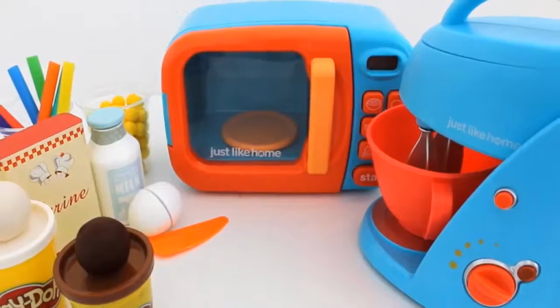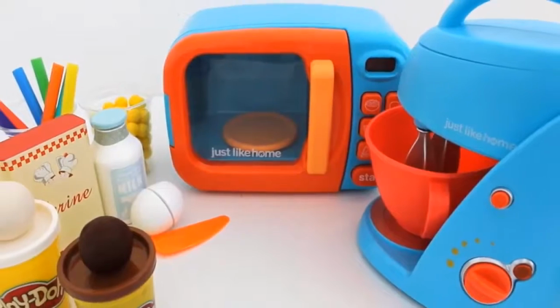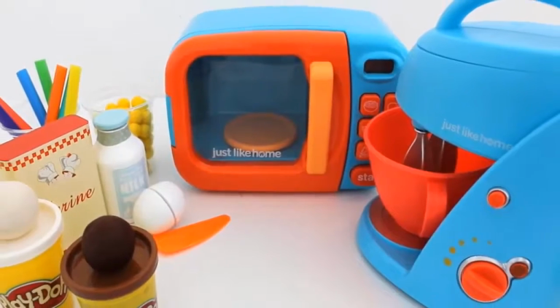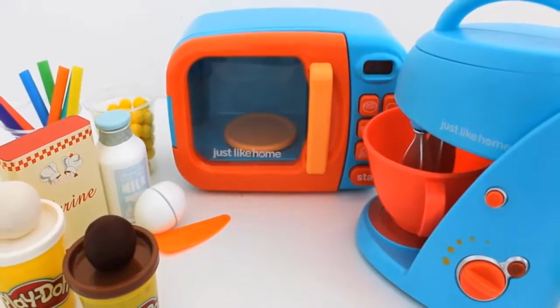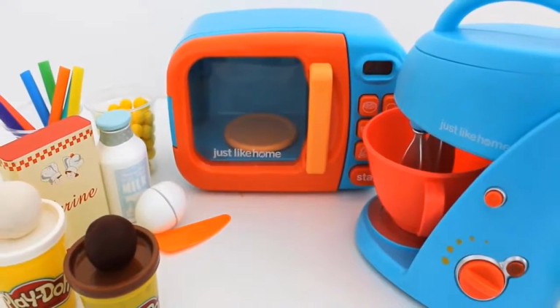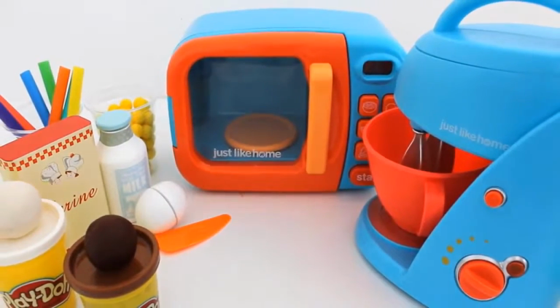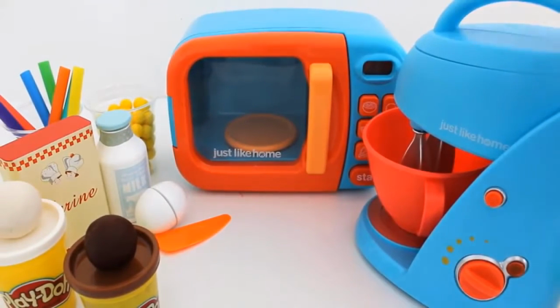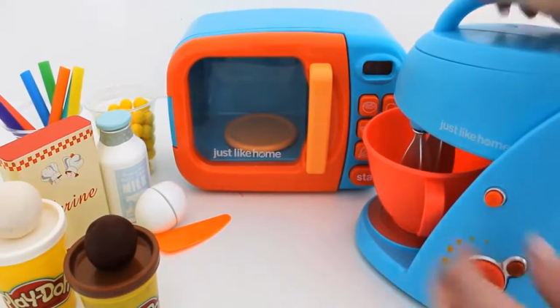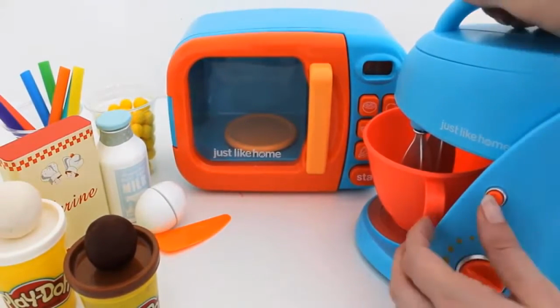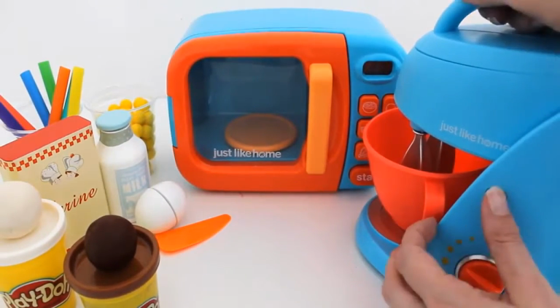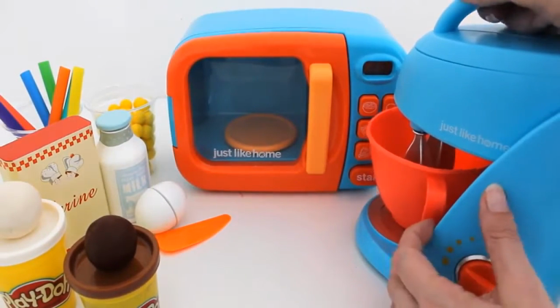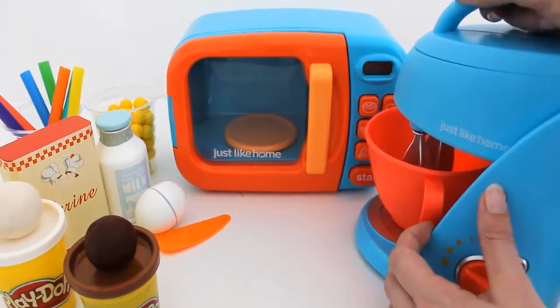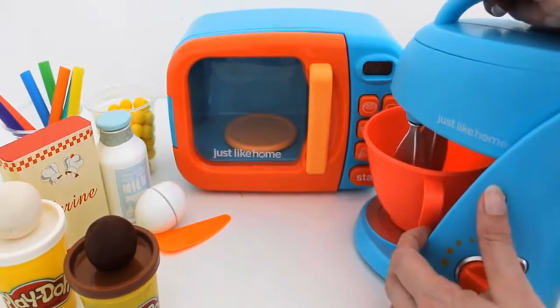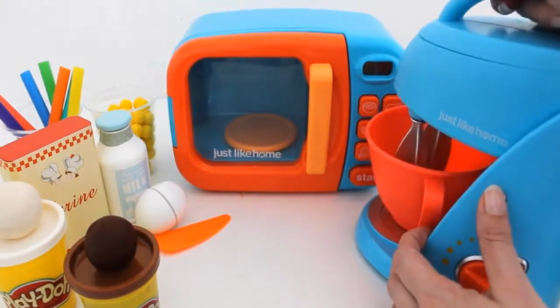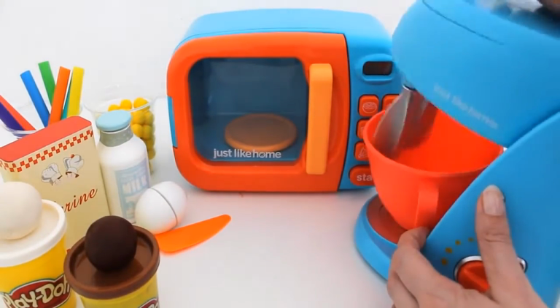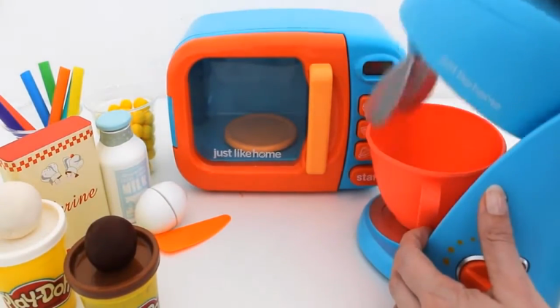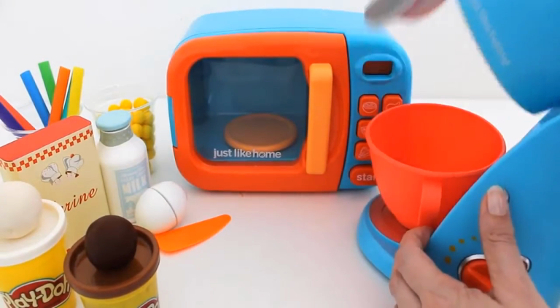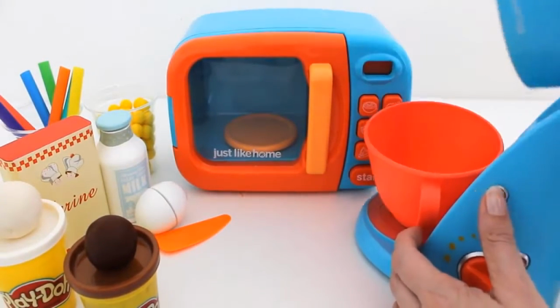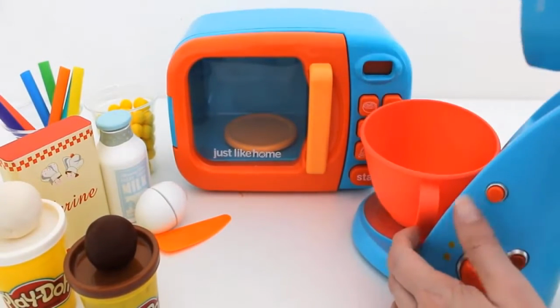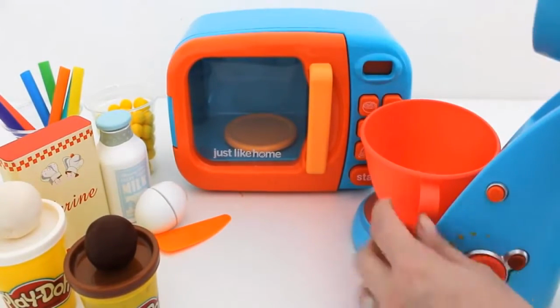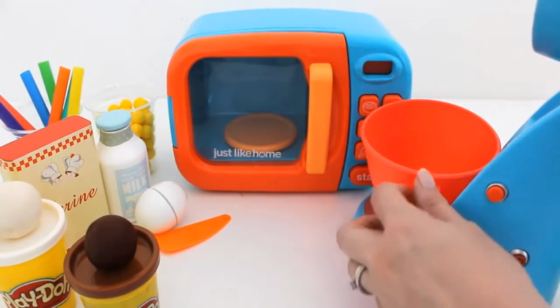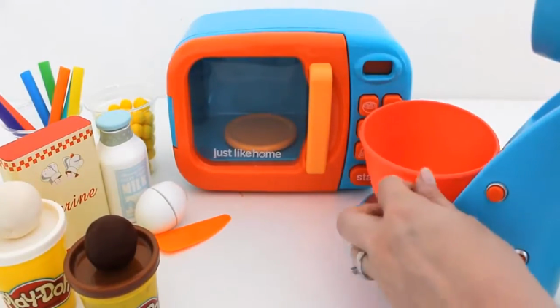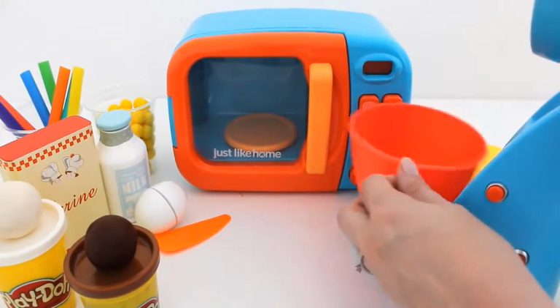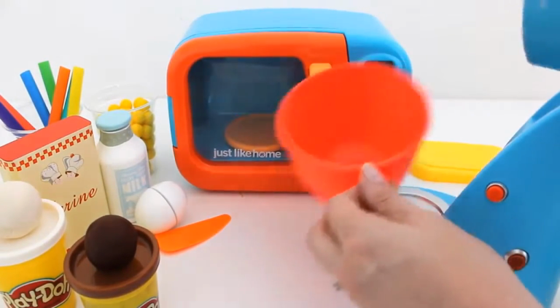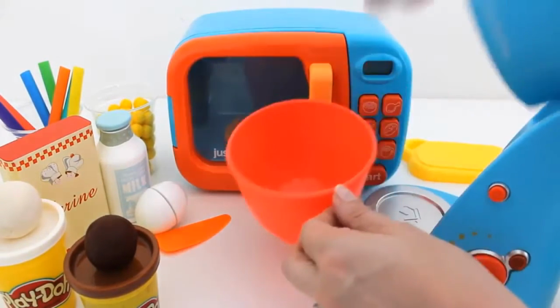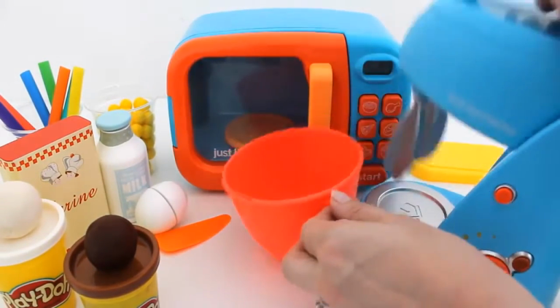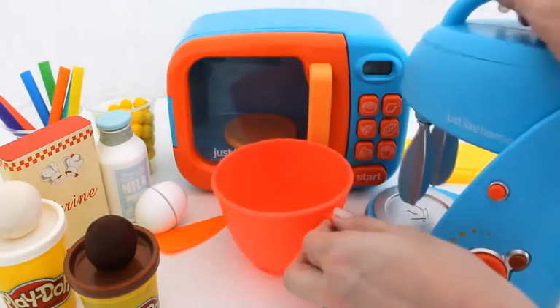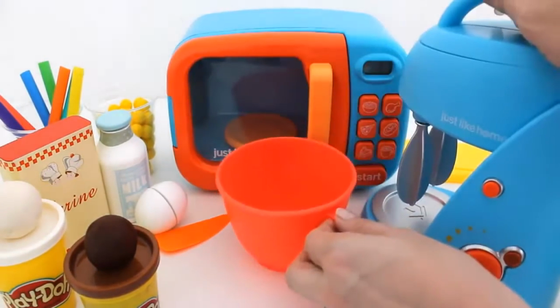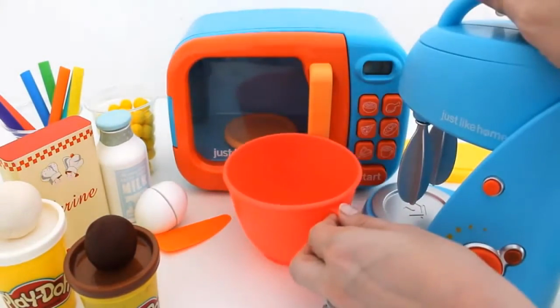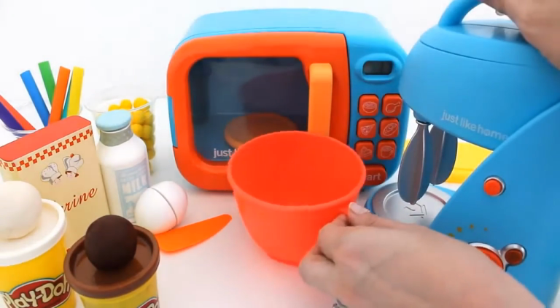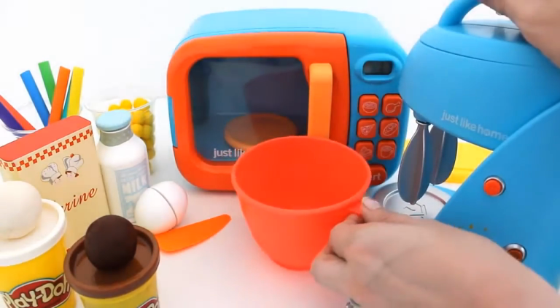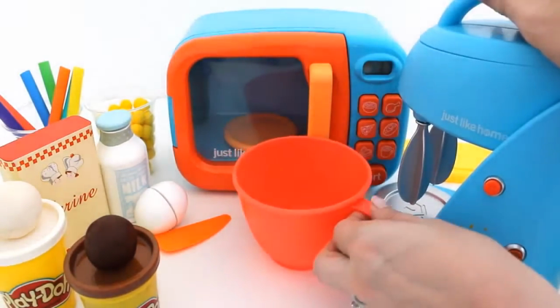Morning Kitchen! Today I'm making a hamburger. First I'll make the bun.